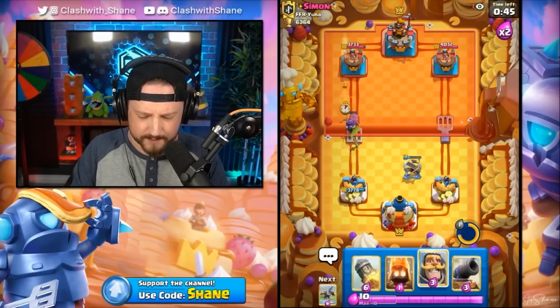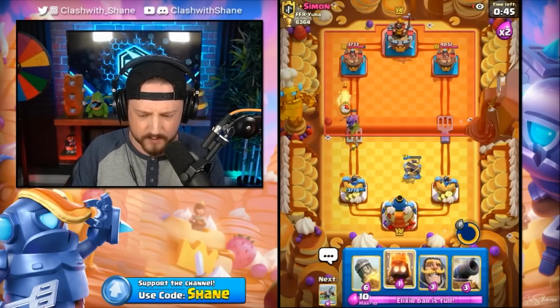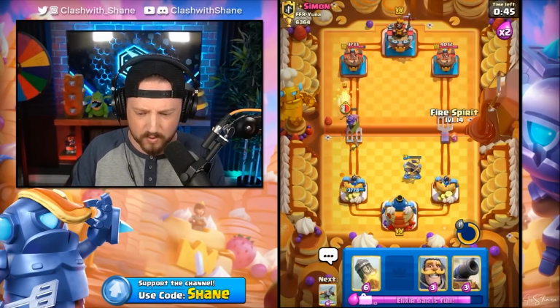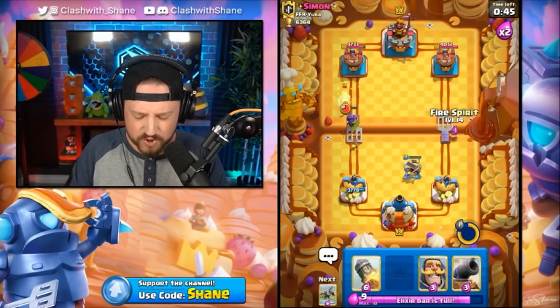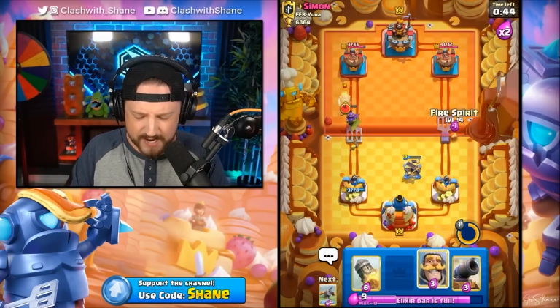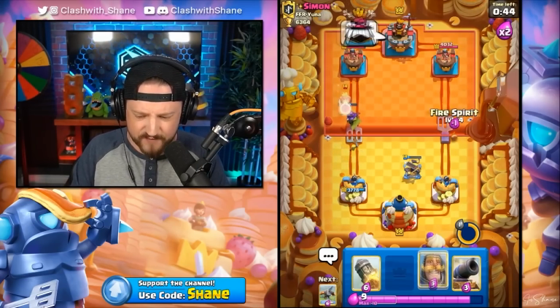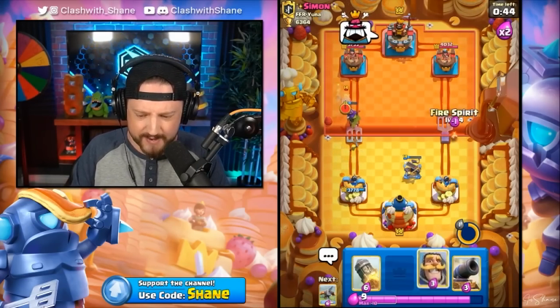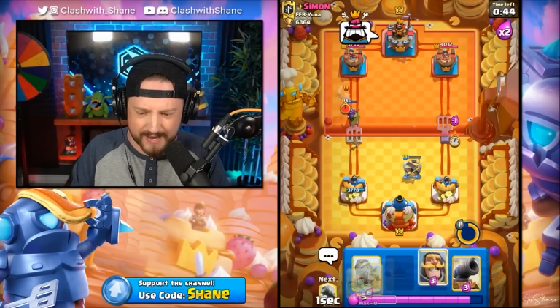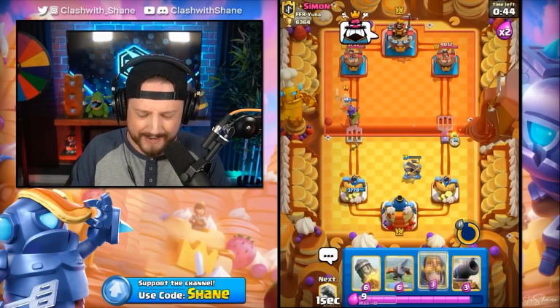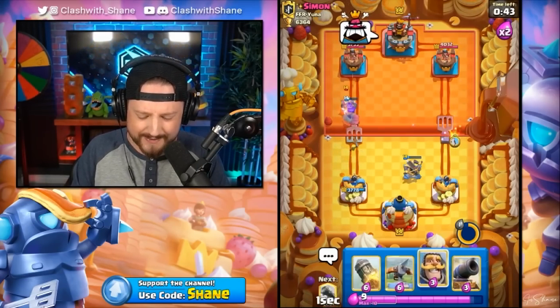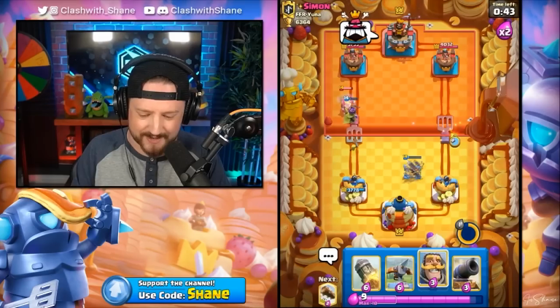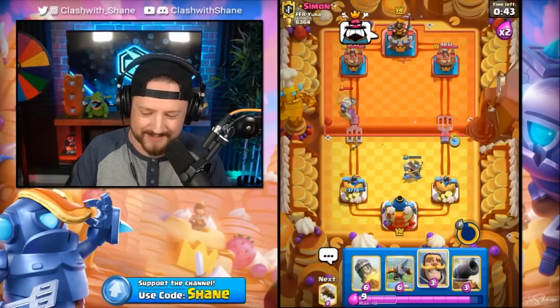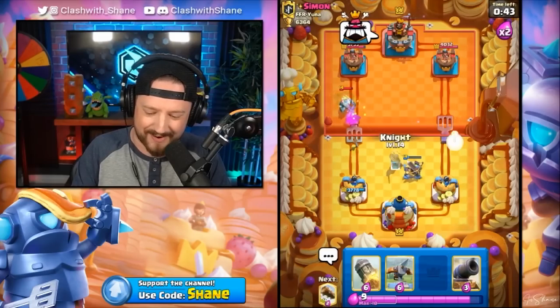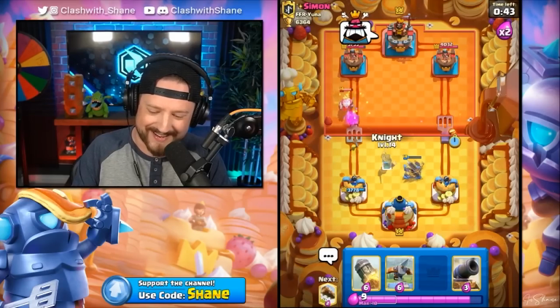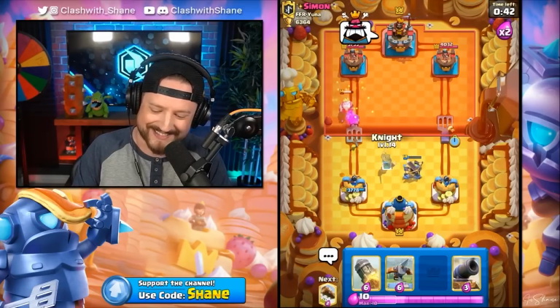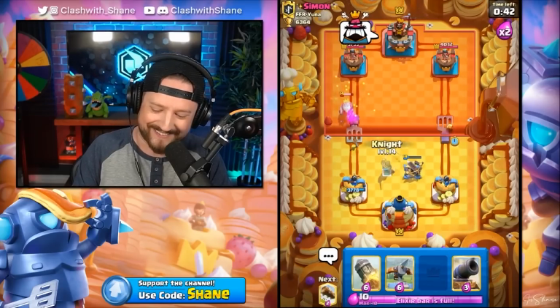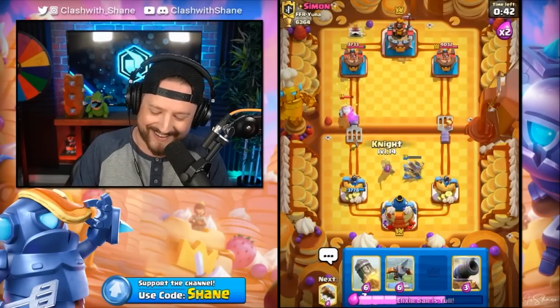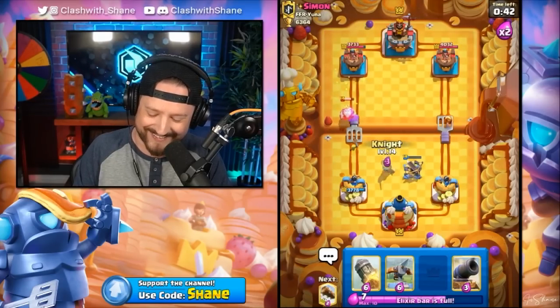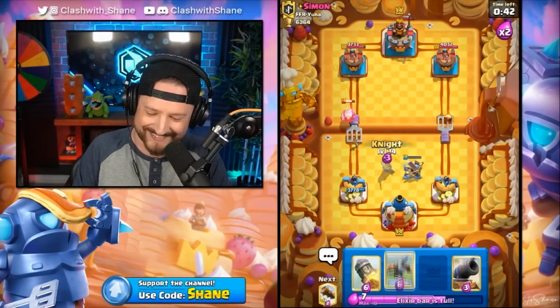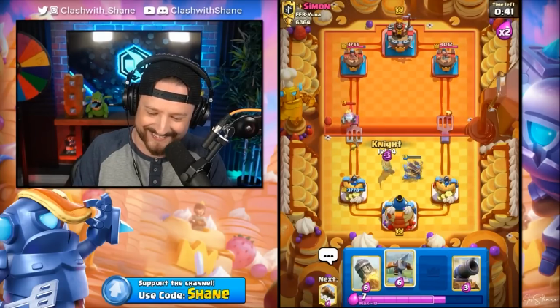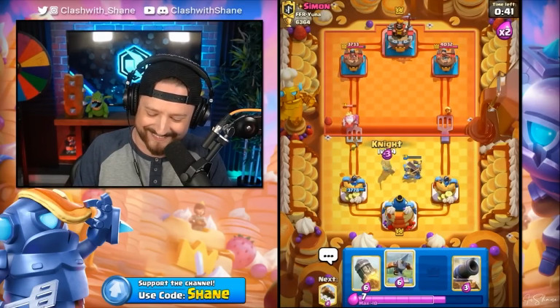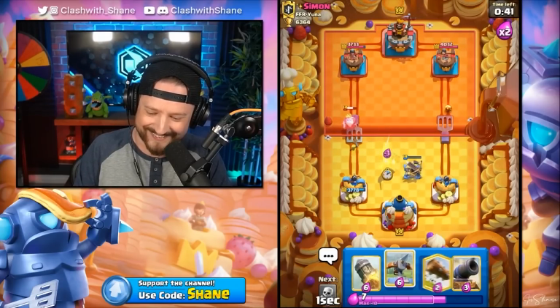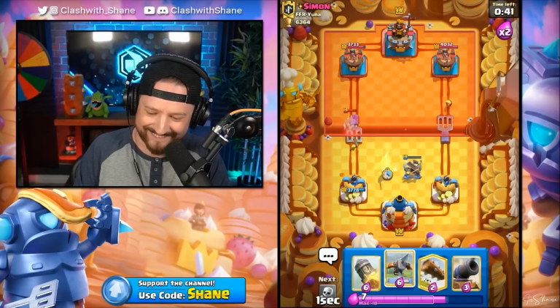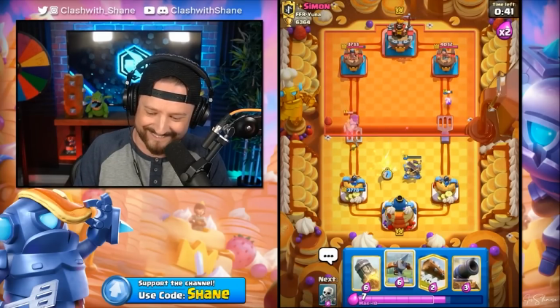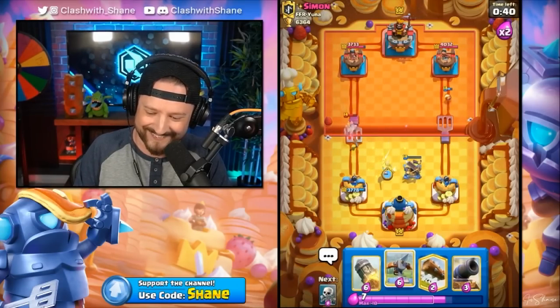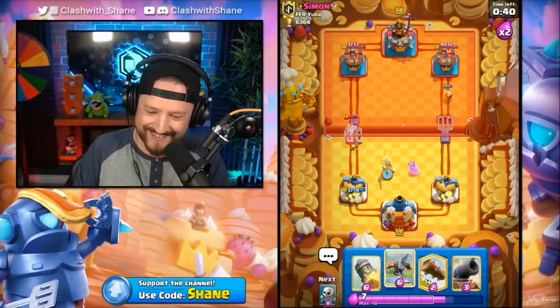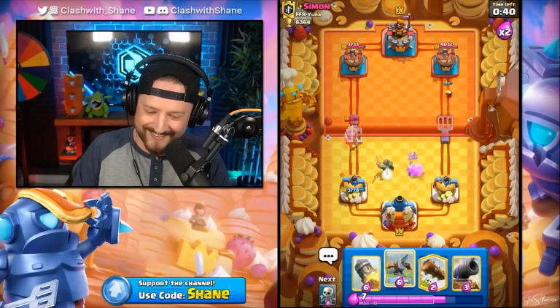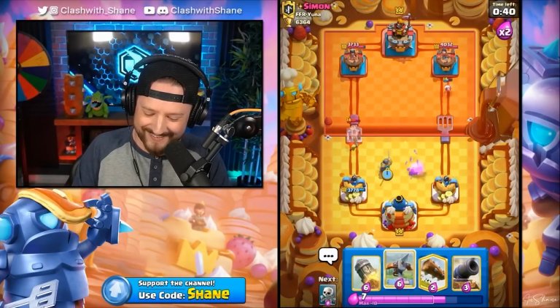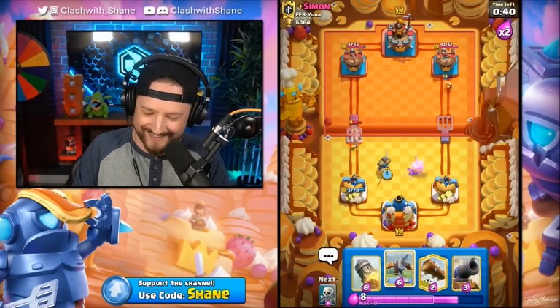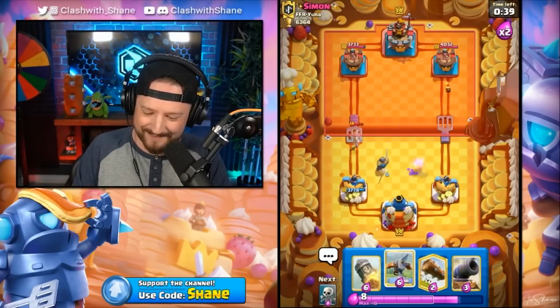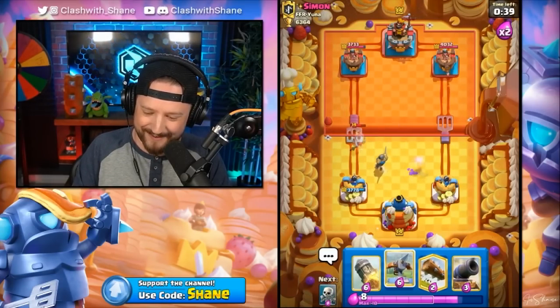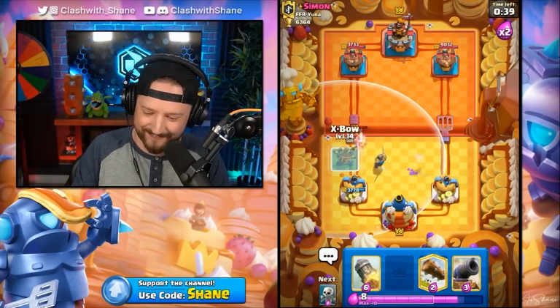Let me go Skeletons to destroy the Pekka with Archer Queen ability to protect against the Barbarians. The Magic Archer goes in and hits the tower, but the Archer Queen is still alive, basically at full health. She destroys the Bandit as well. He wasted Zap on the Archer Queen, which I find highly sus.